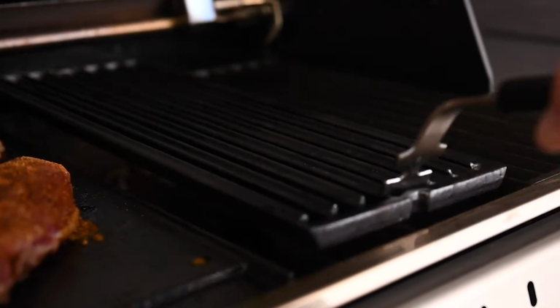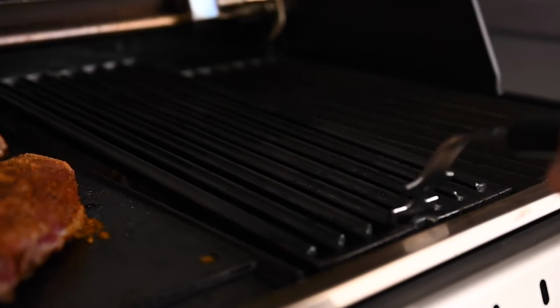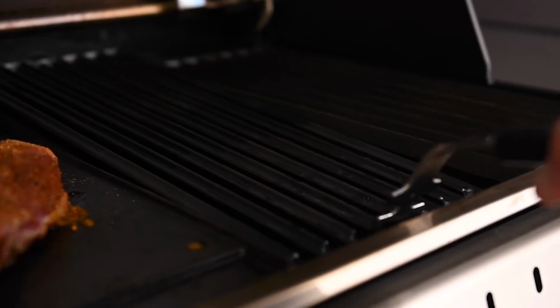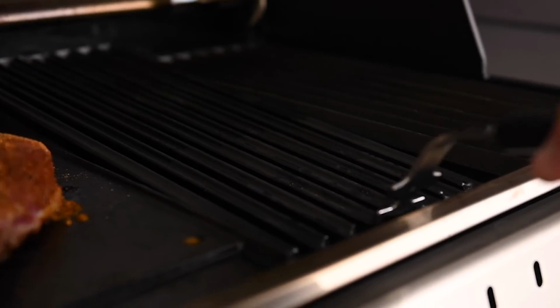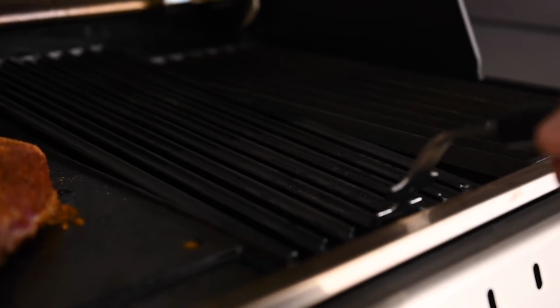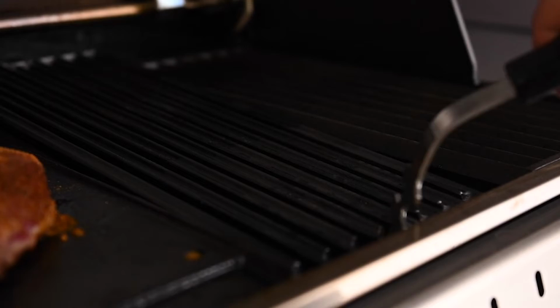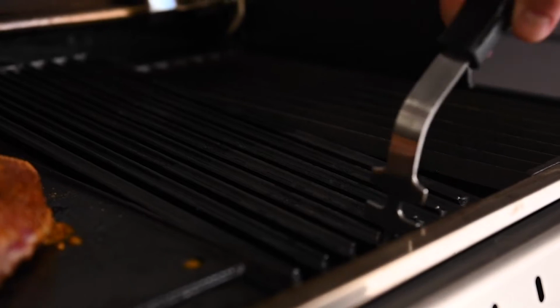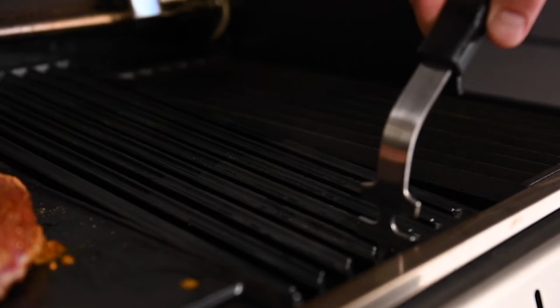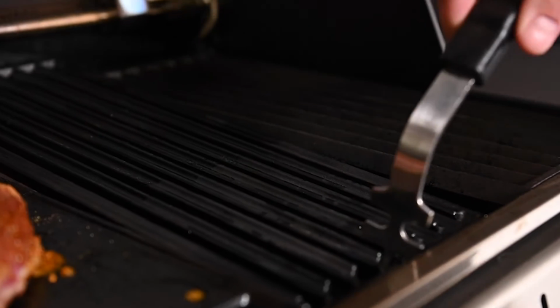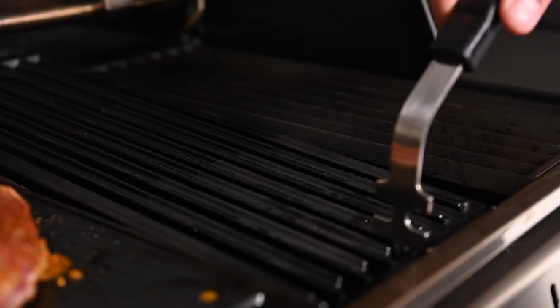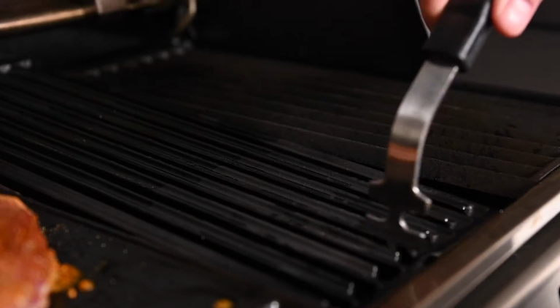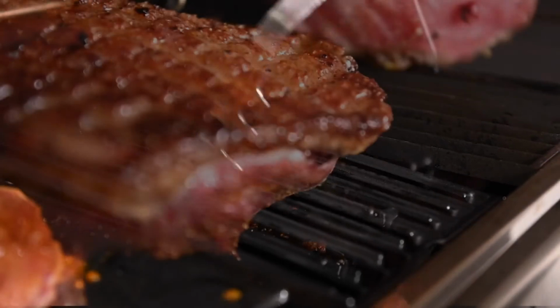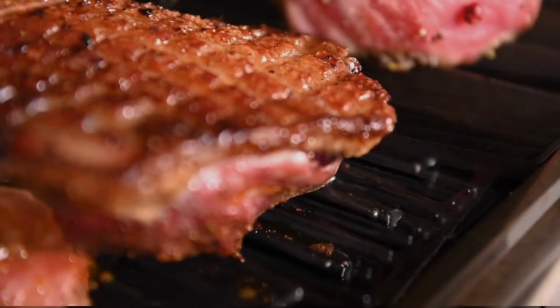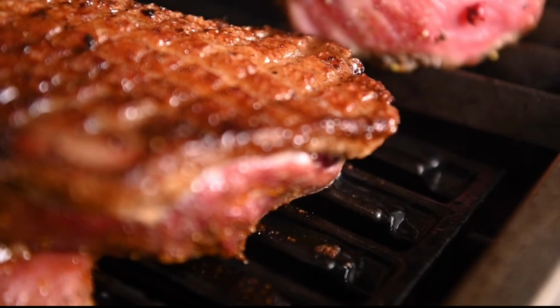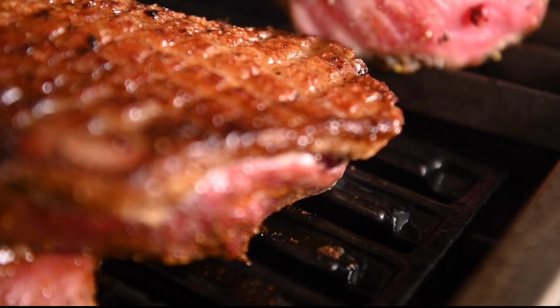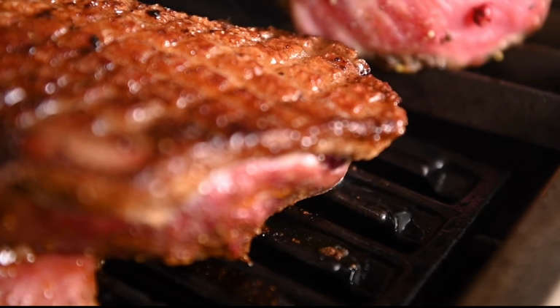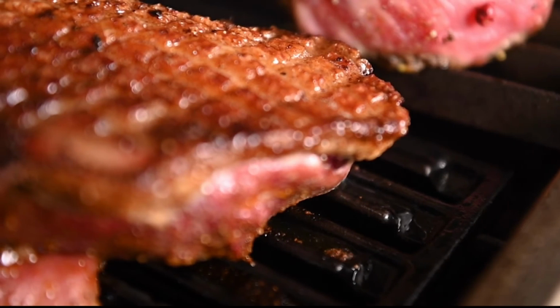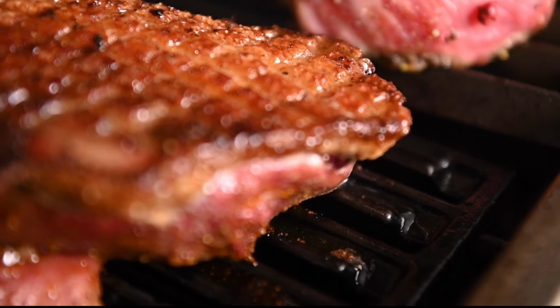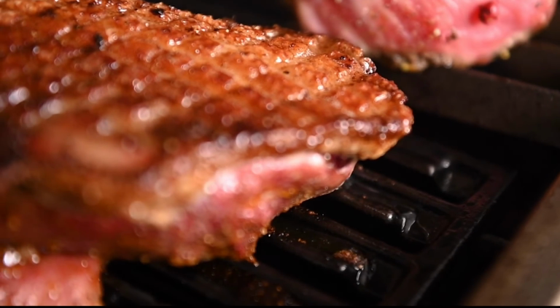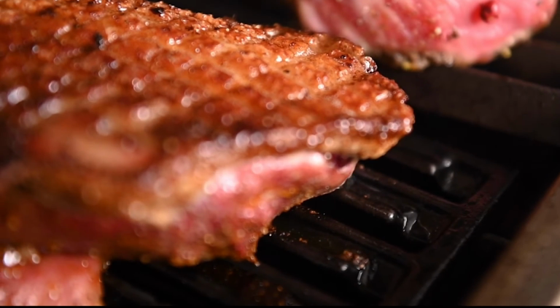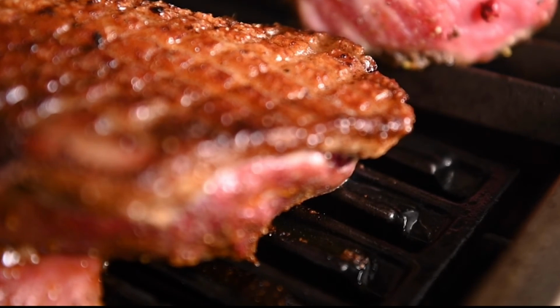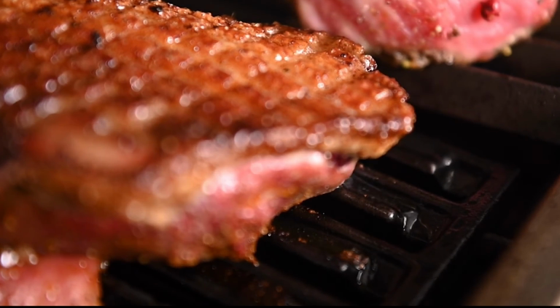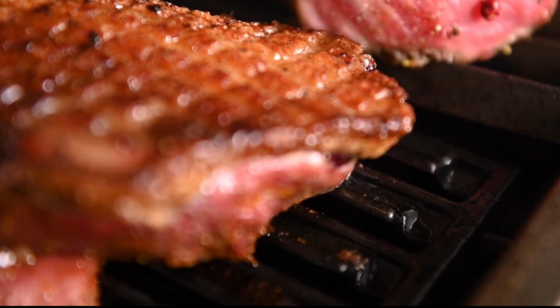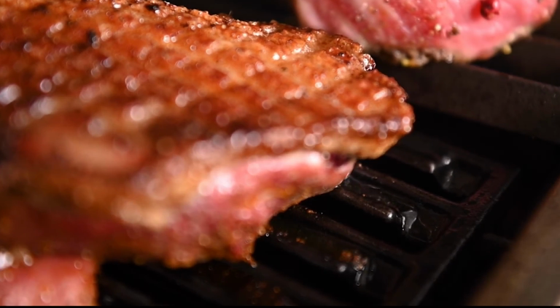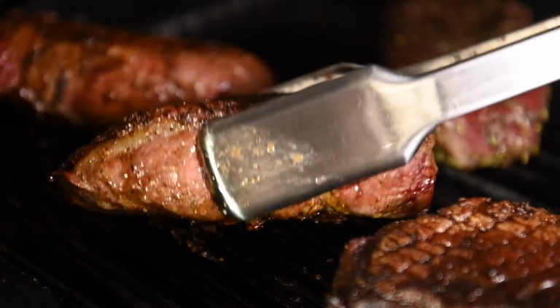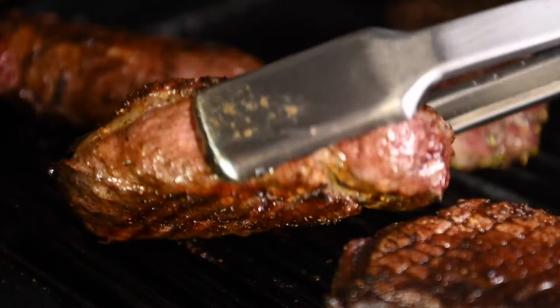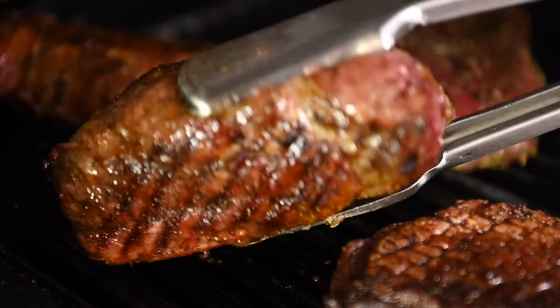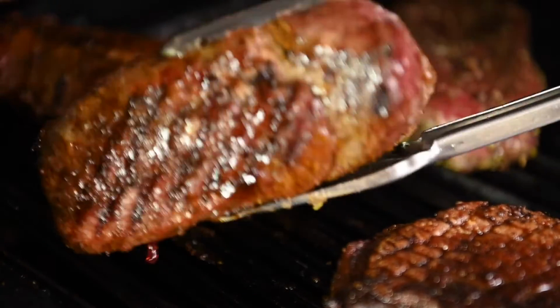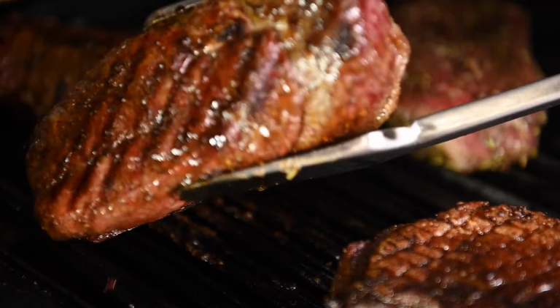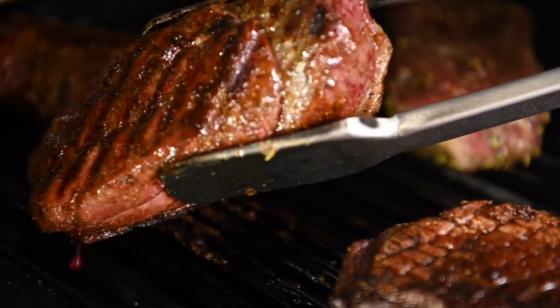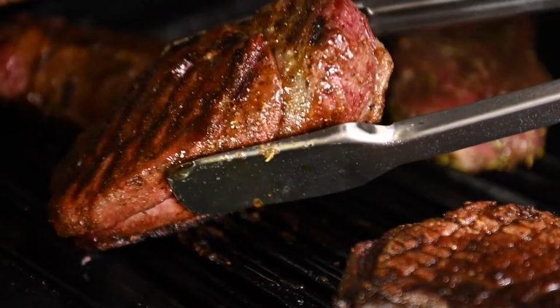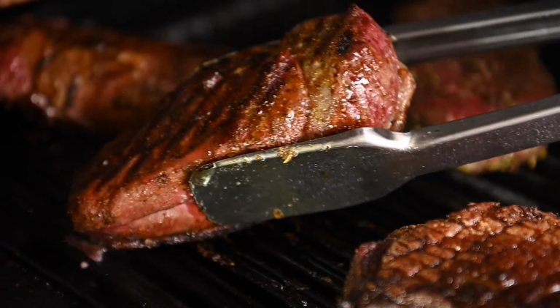Adjusting the angle of your Broil King grids, you'll be able to channel extra juices to the grease tray and avoid flare-ups while you grill.